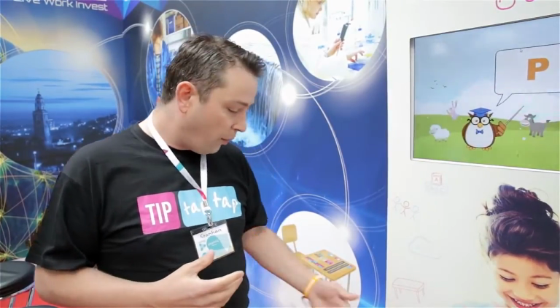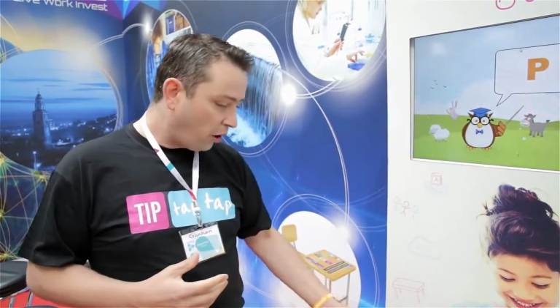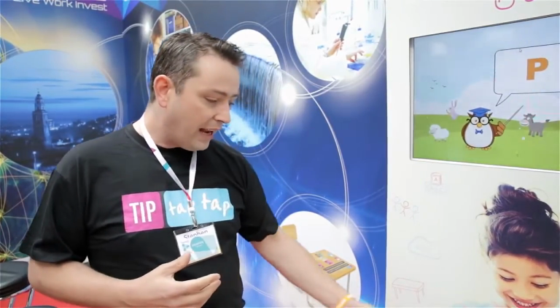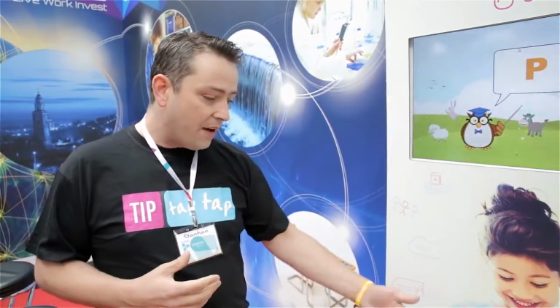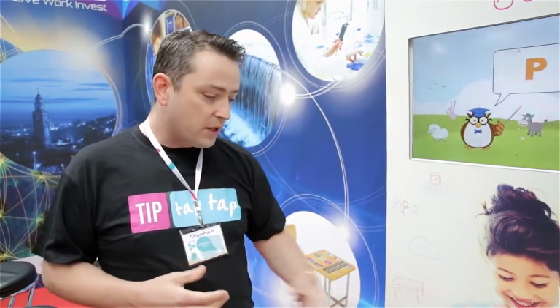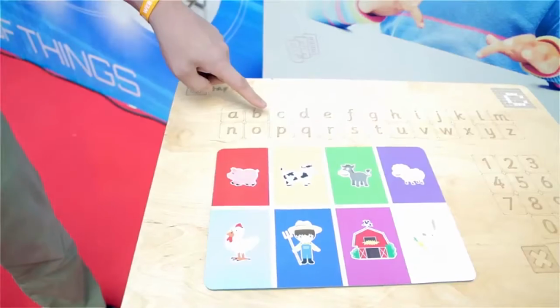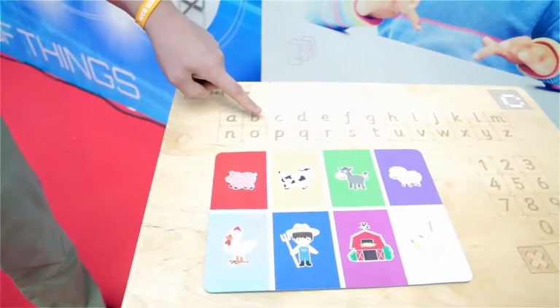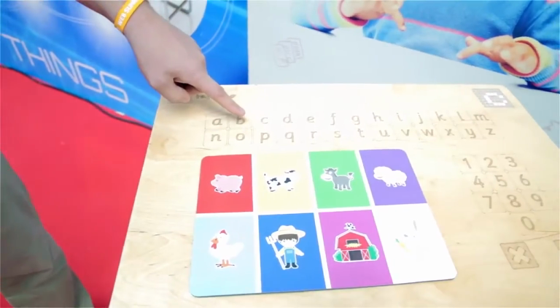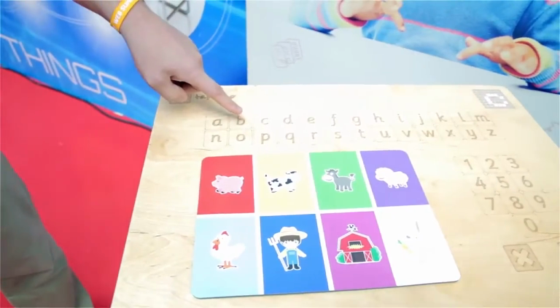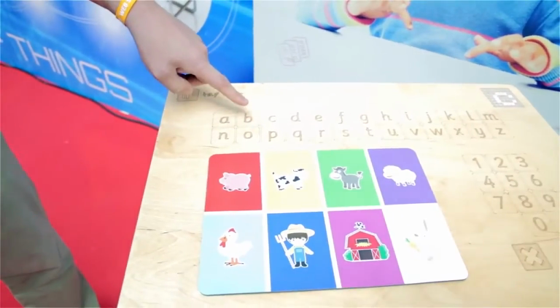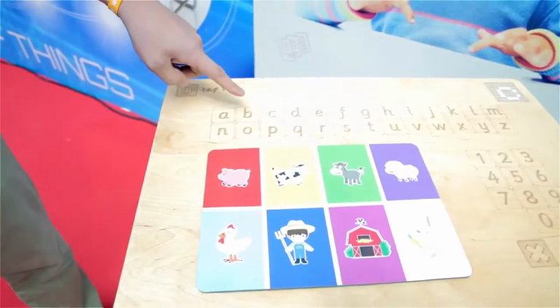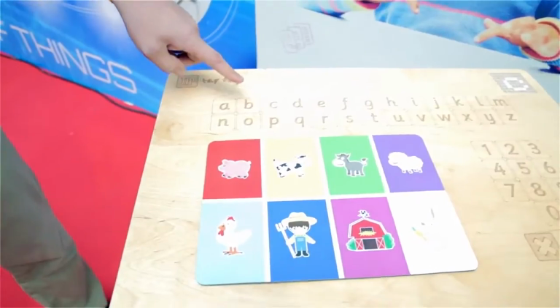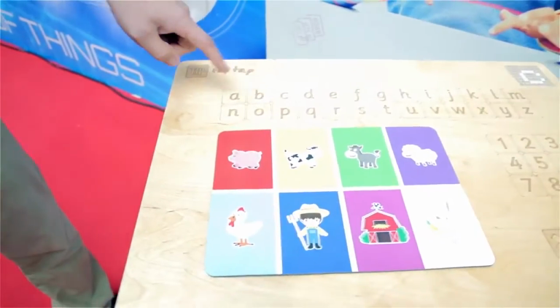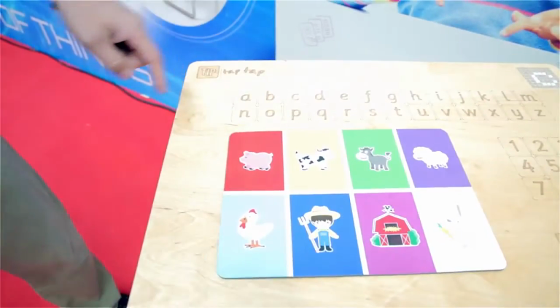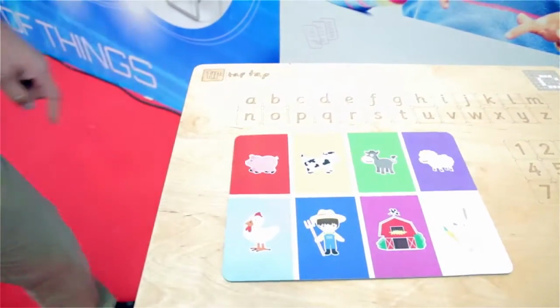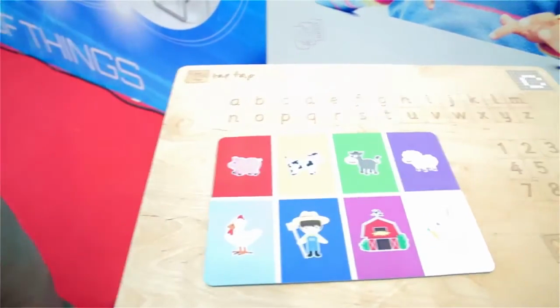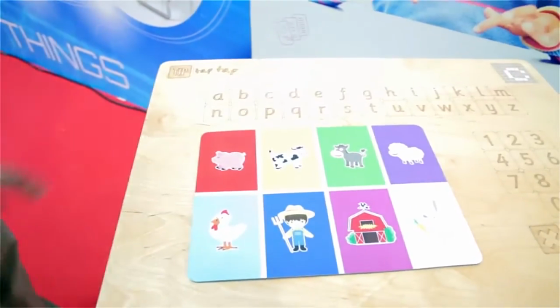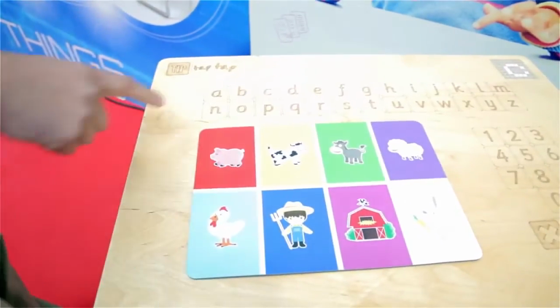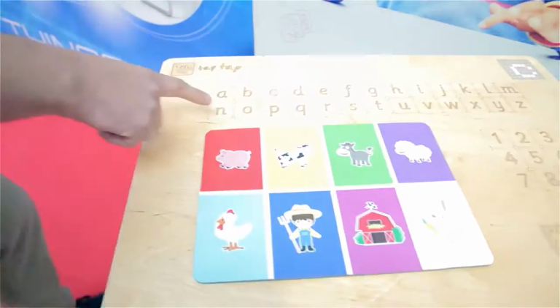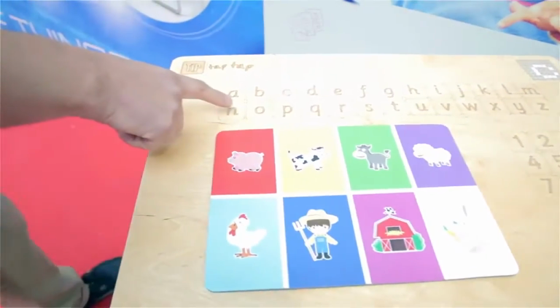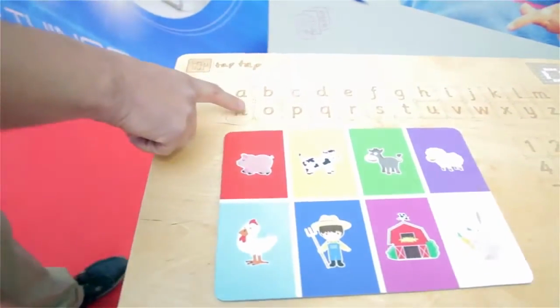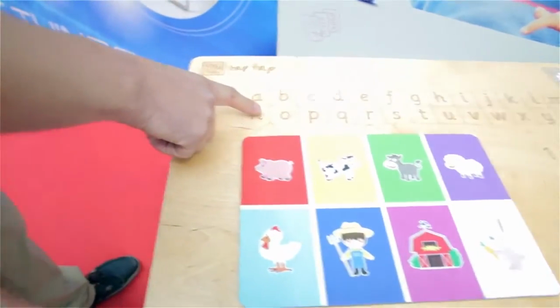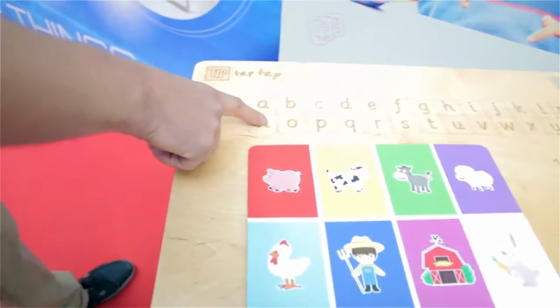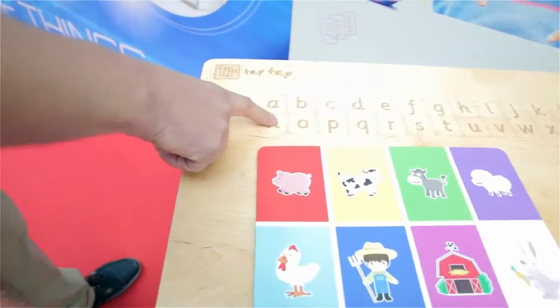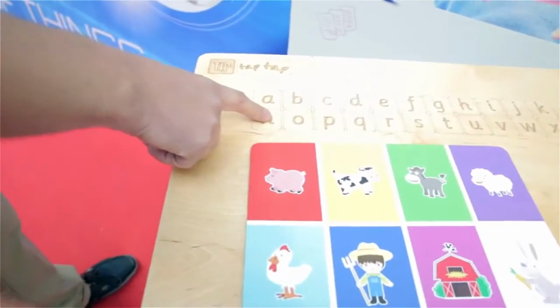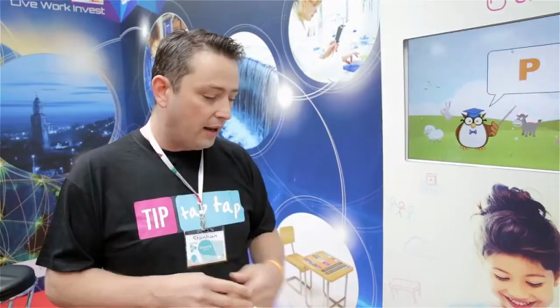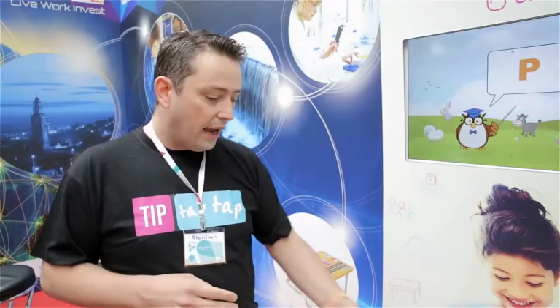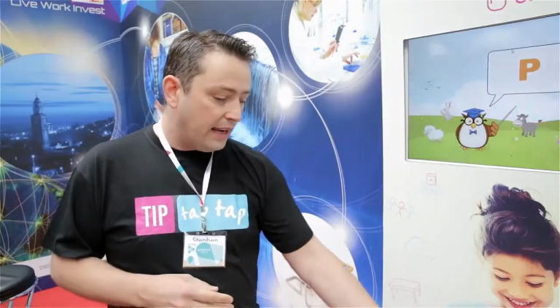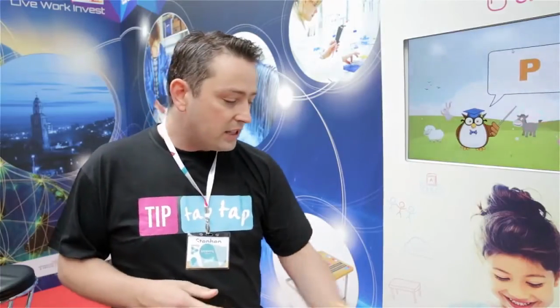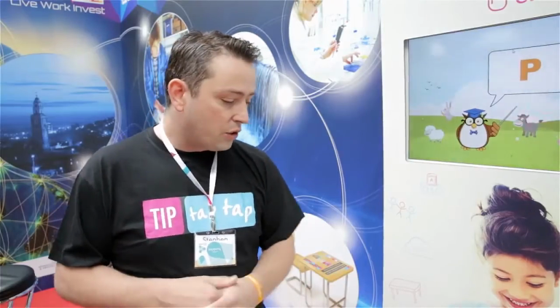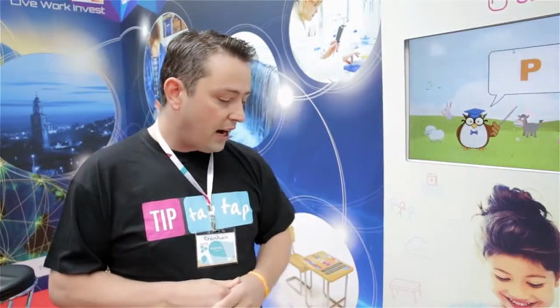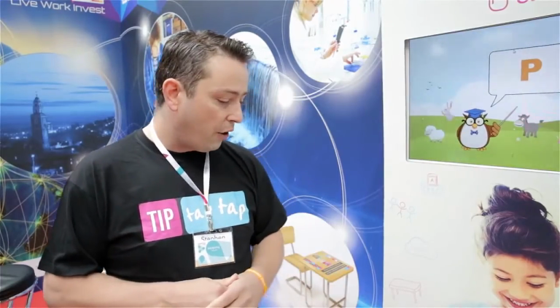What we currently have is a prototype here, which supports alphanumeric characters — both A to Z, 0 to 9 — and a yes/no scenario.